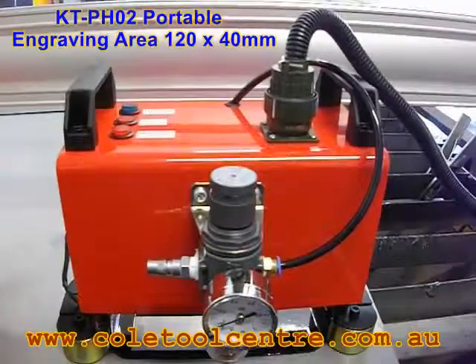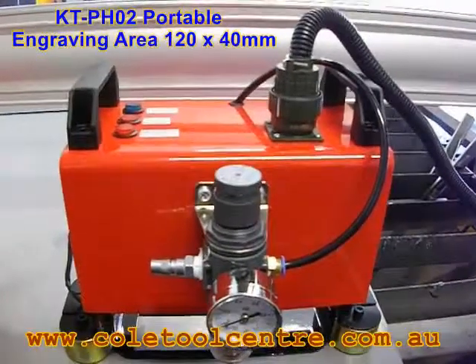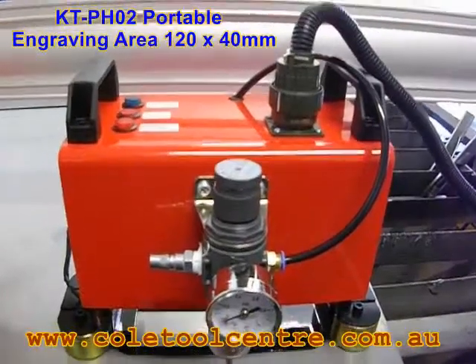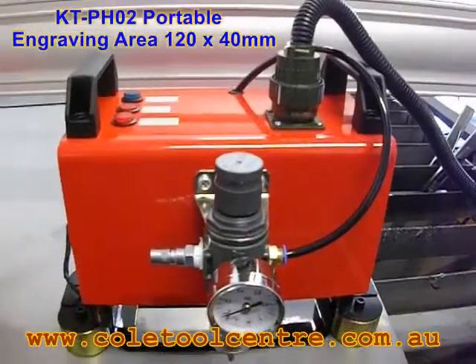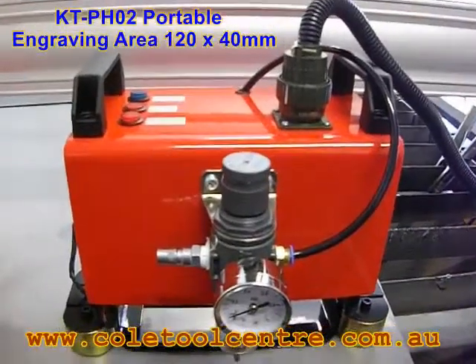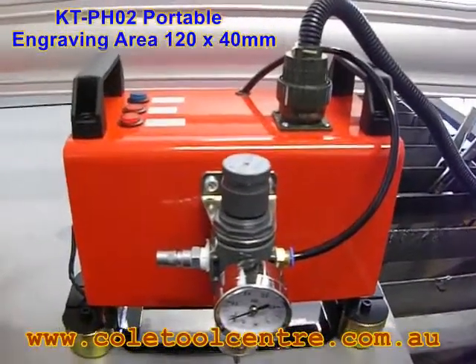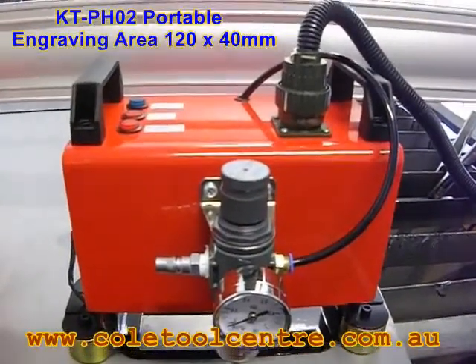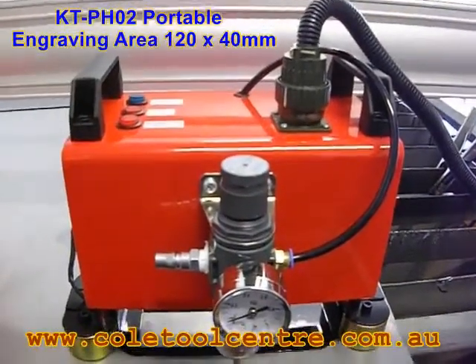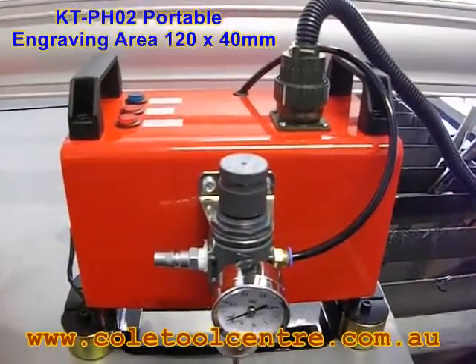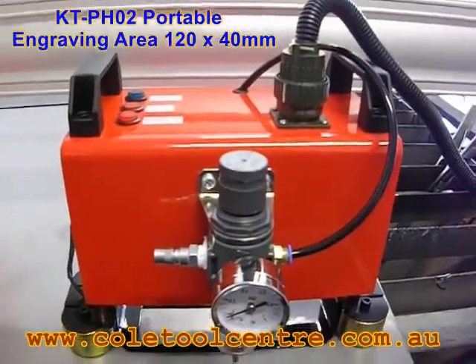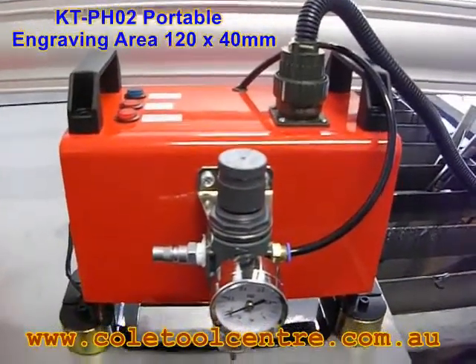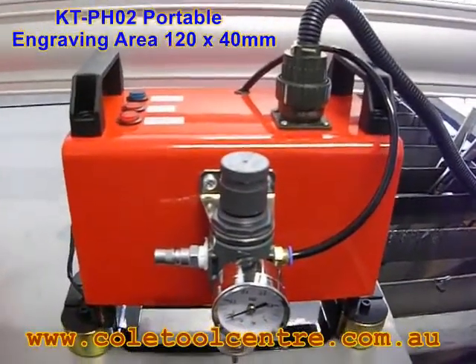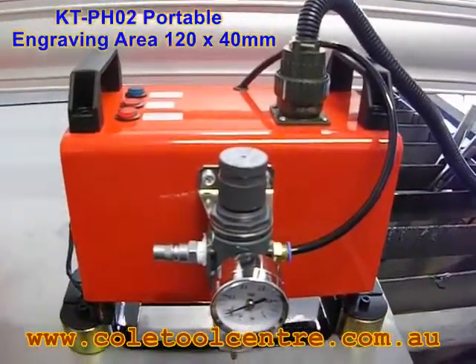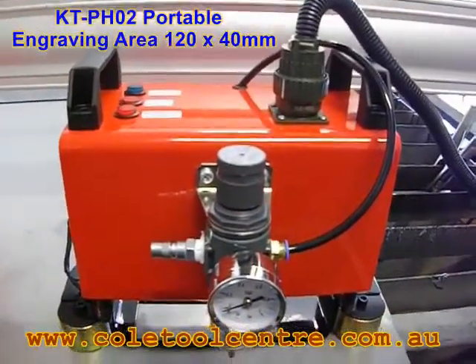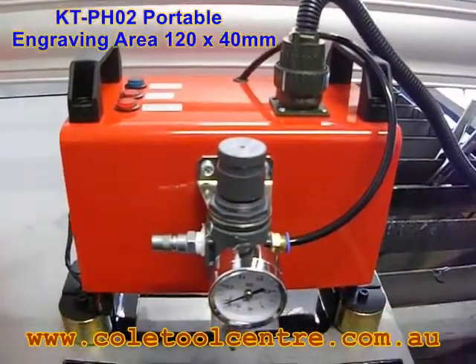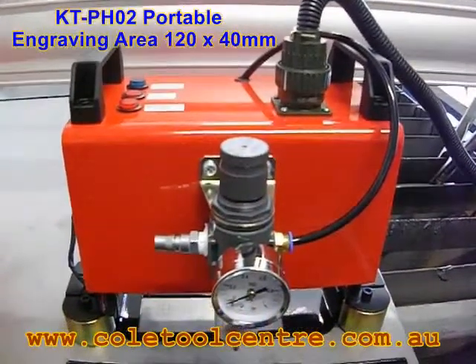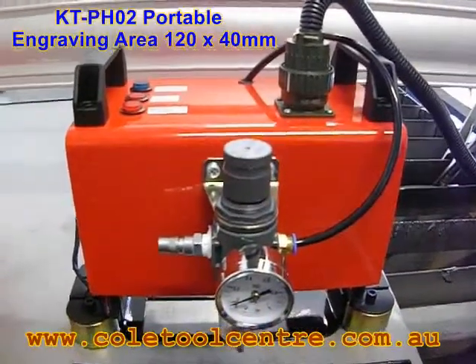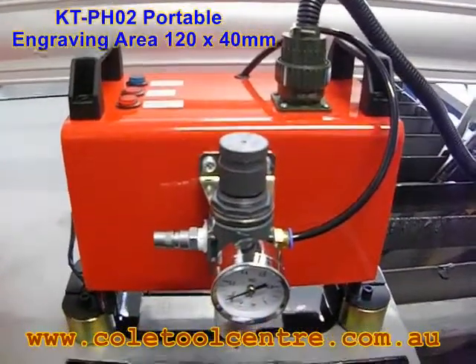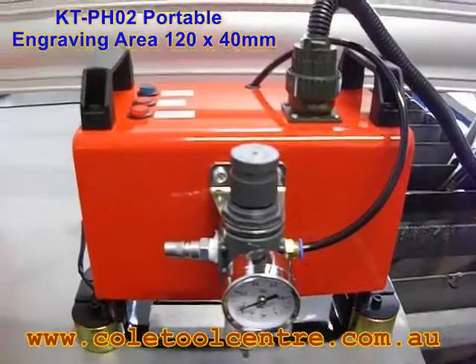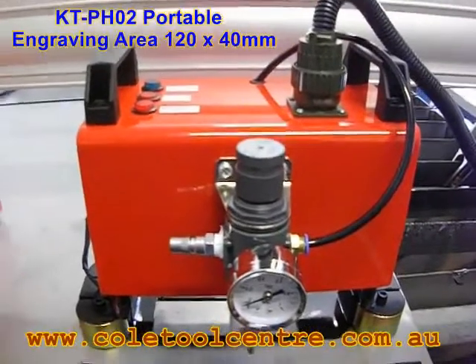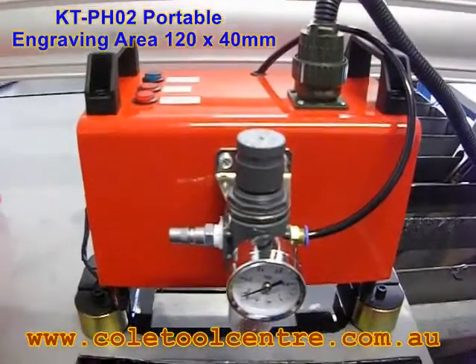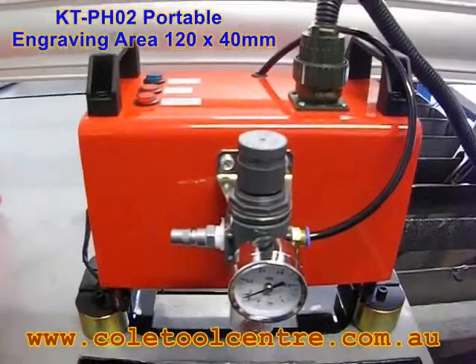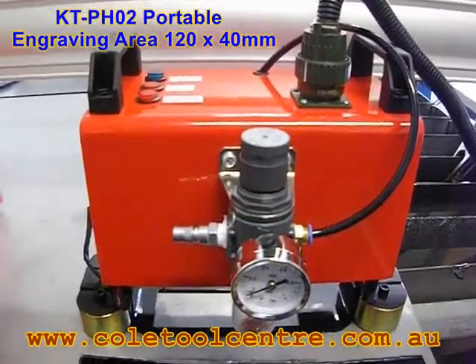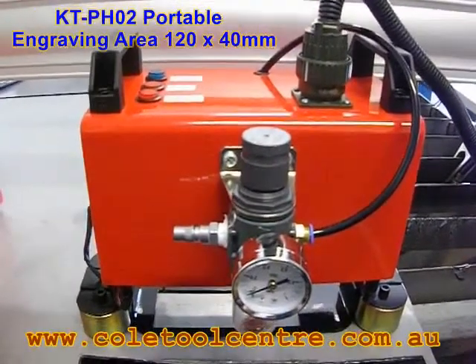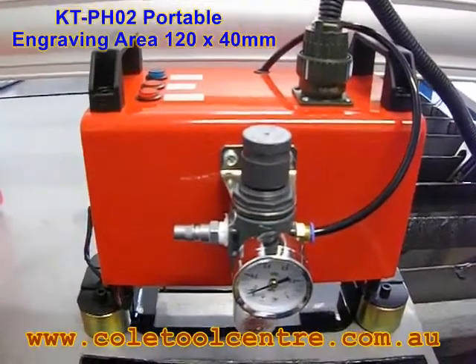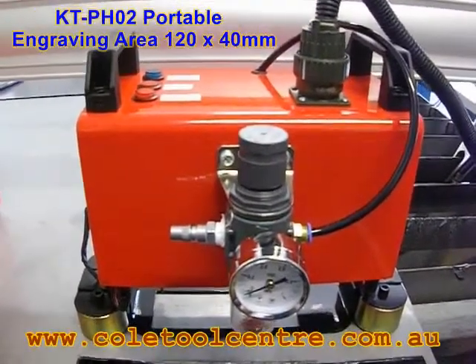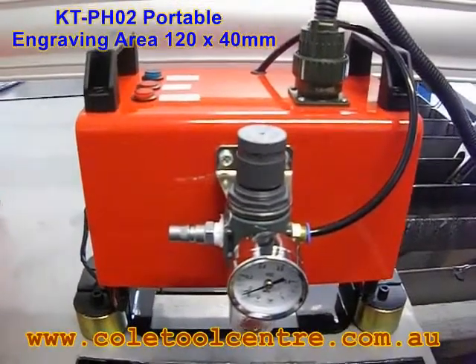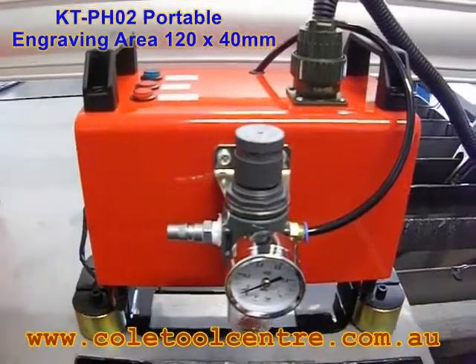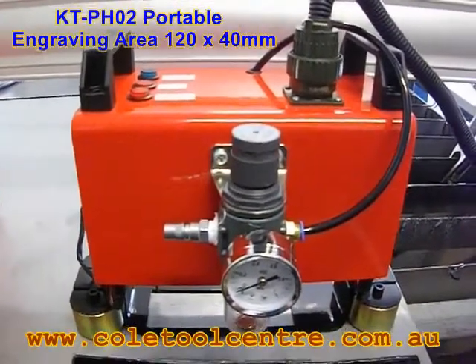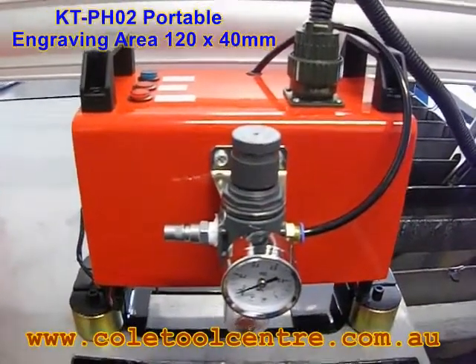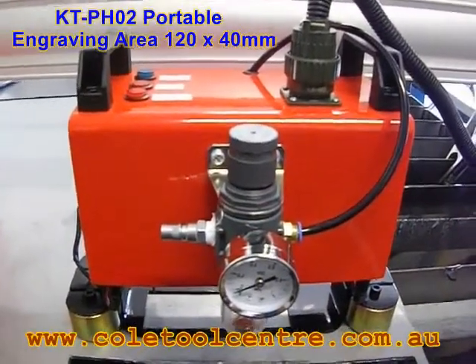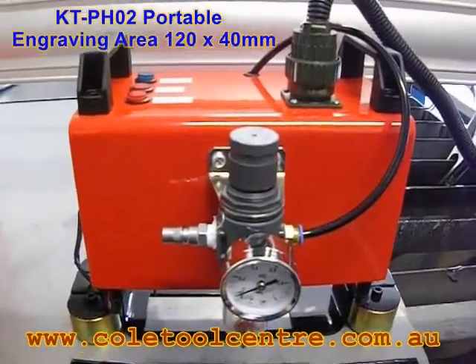This is our new product. It's called a KT Pin Marker. It's an air engraving system, CNC controlled.